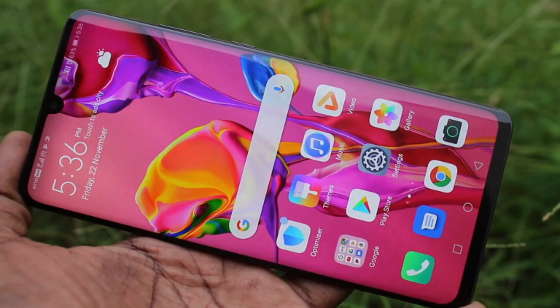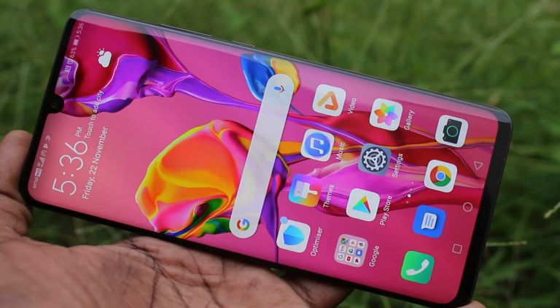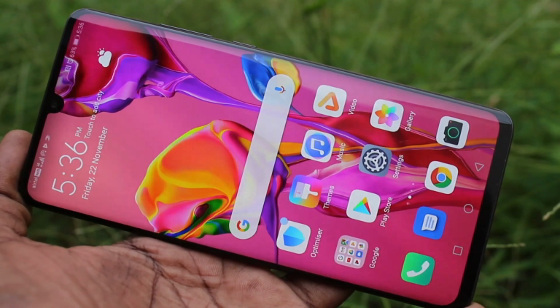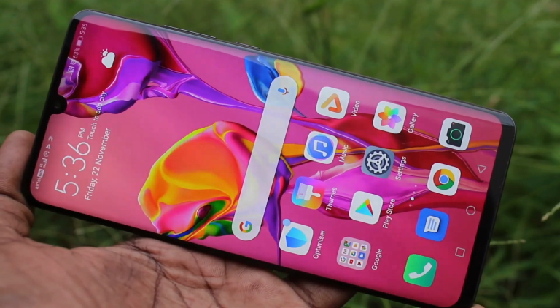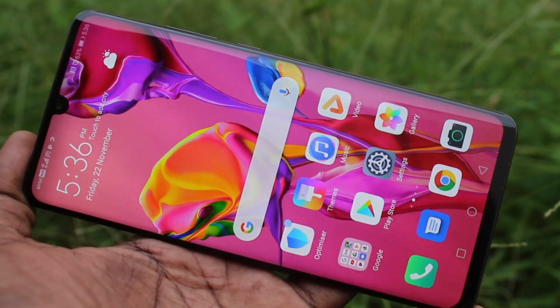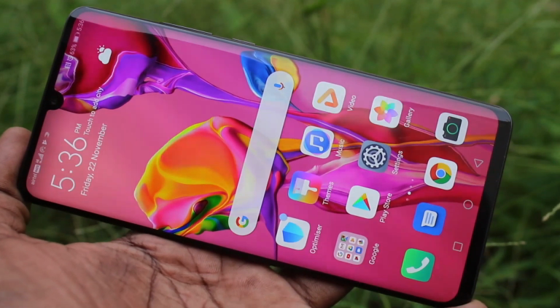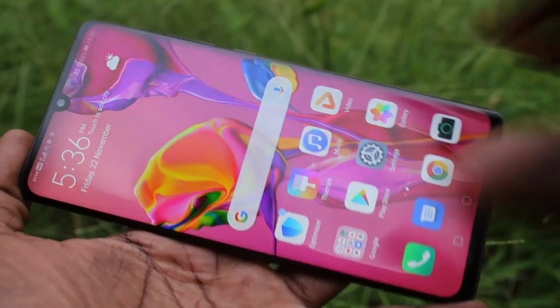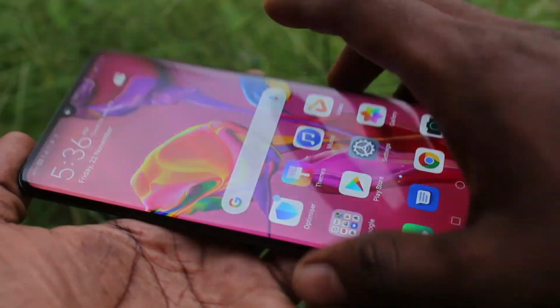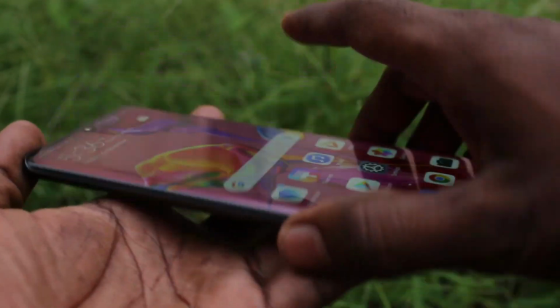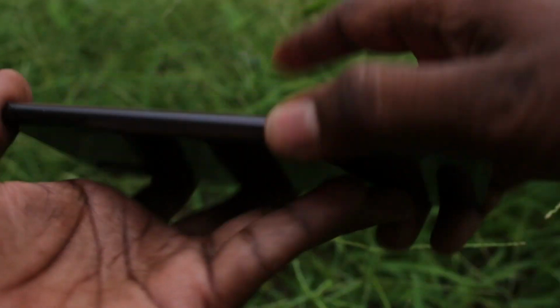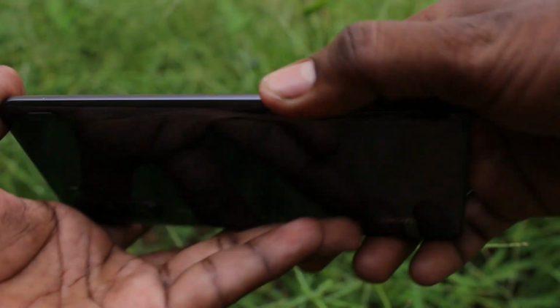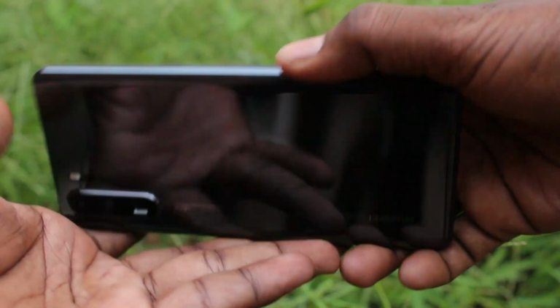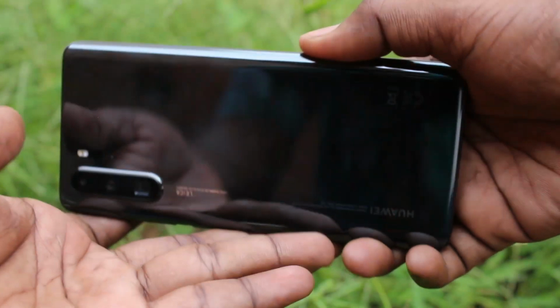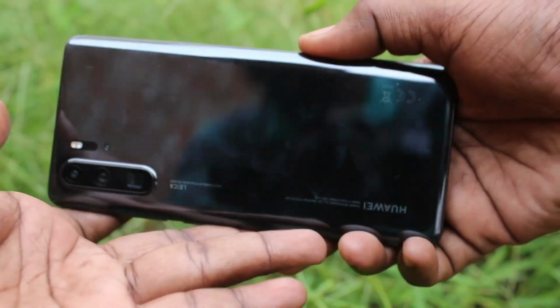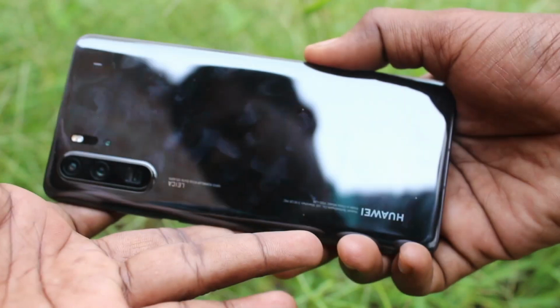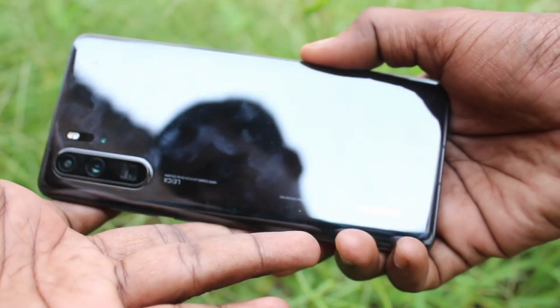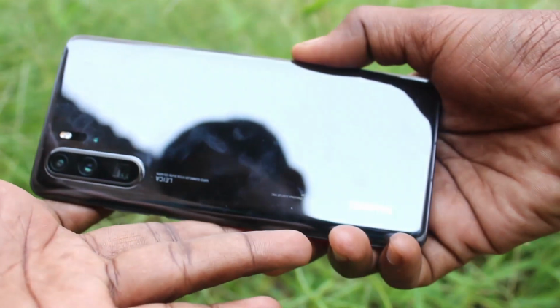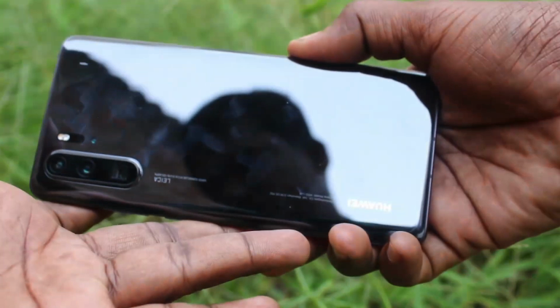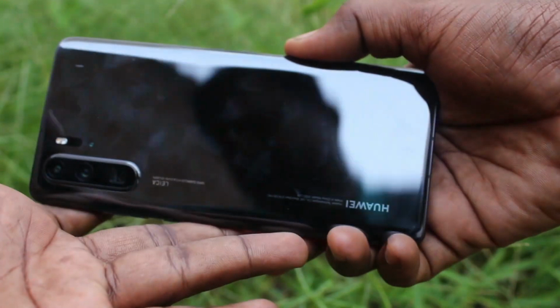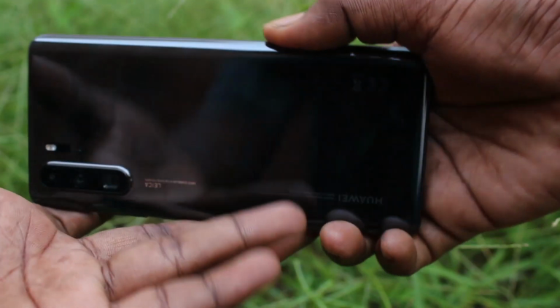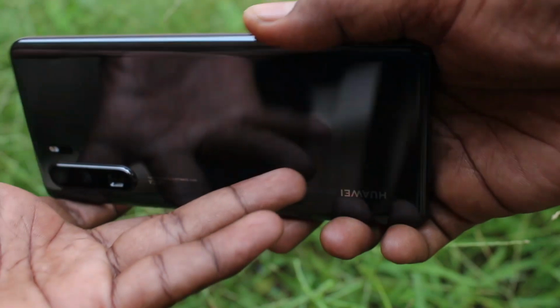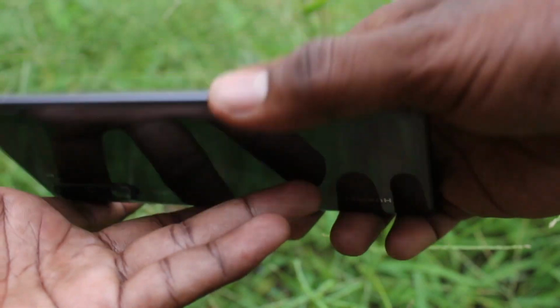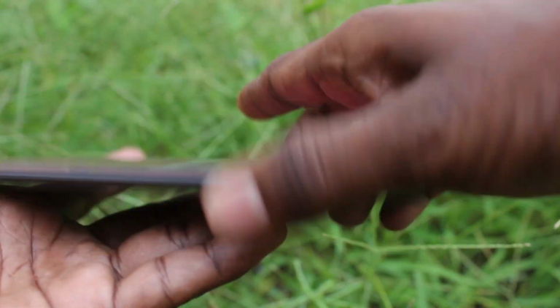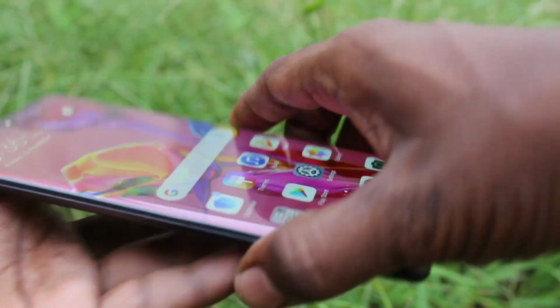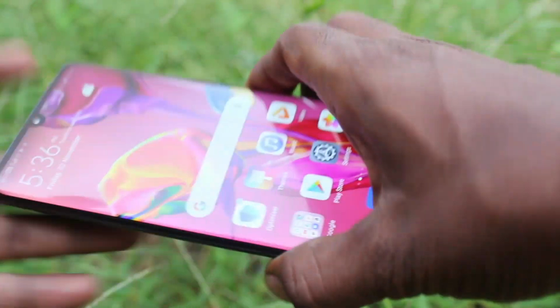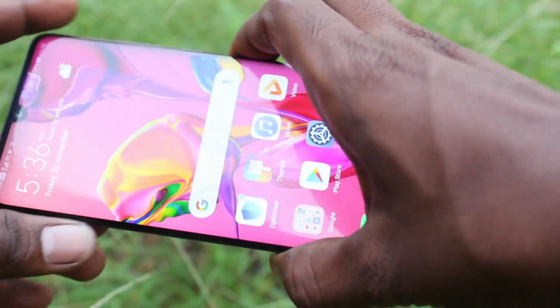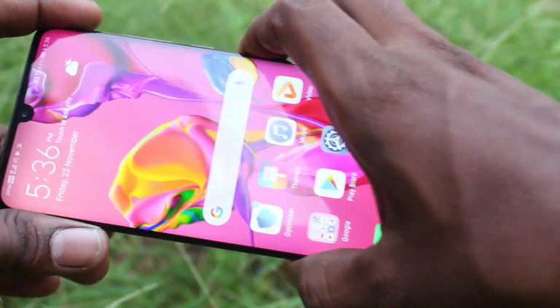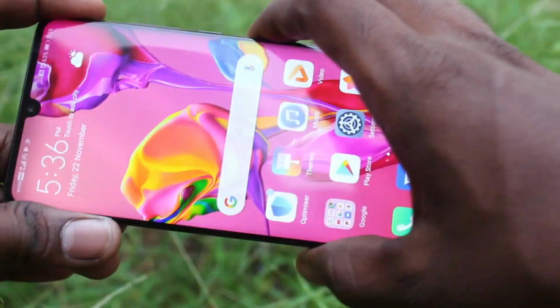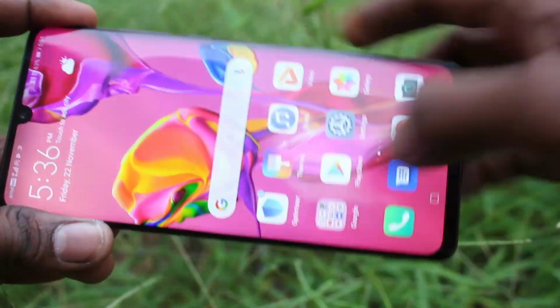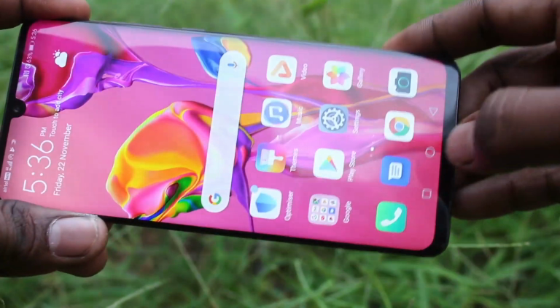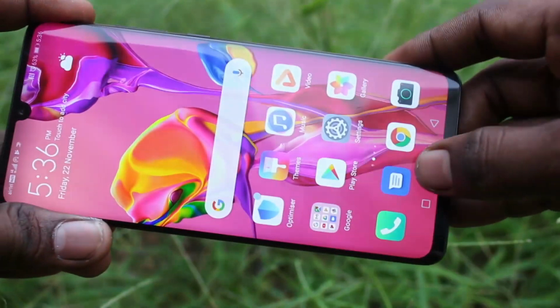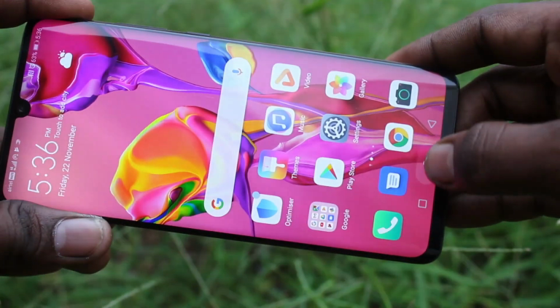Hello friends, welcome to Famous Tech. This is the Huawei P30 Pro smartphone. In this video, we will learn how you can set face unlock in your Huawei P30 Pro.